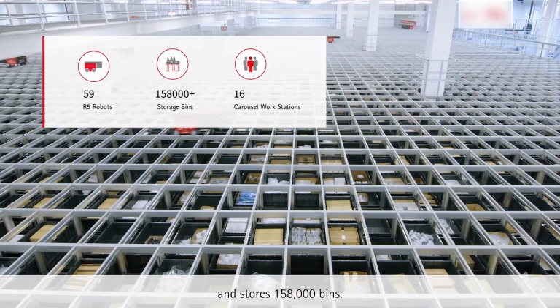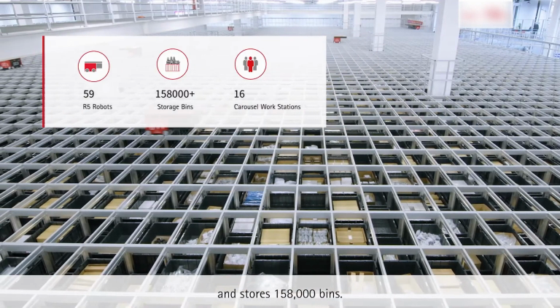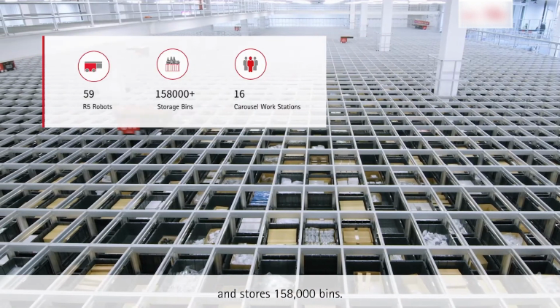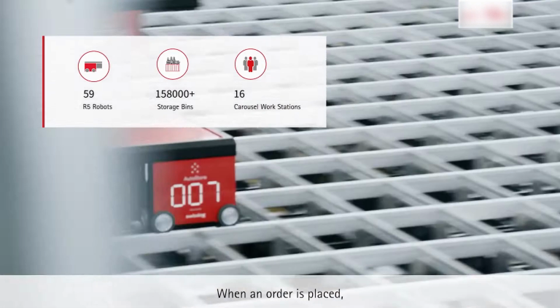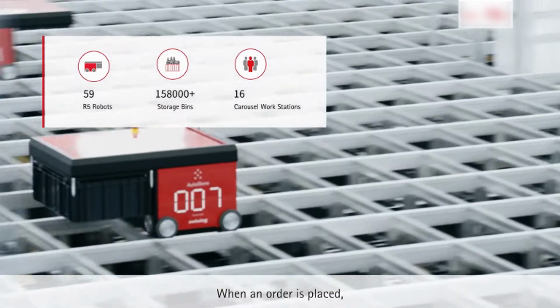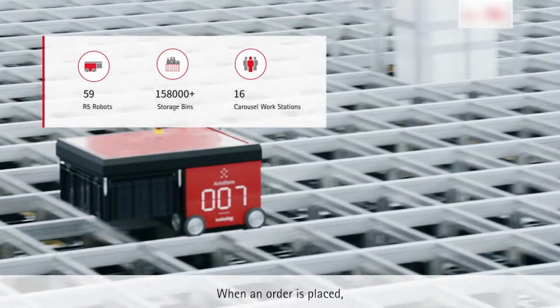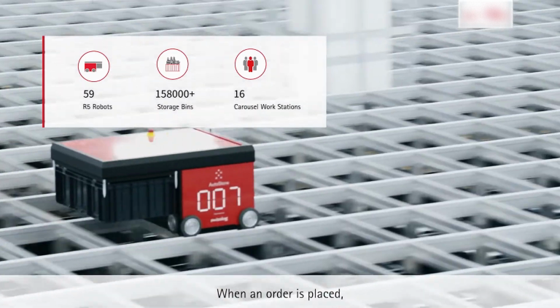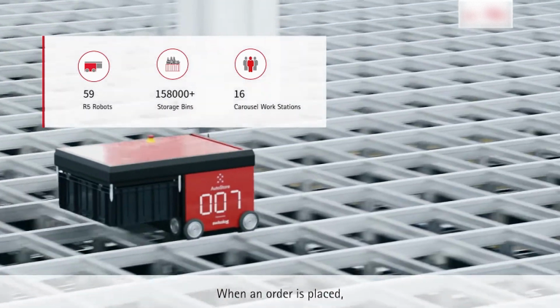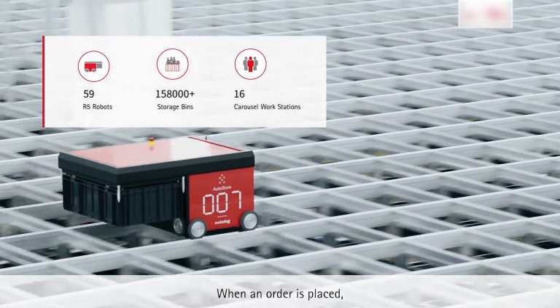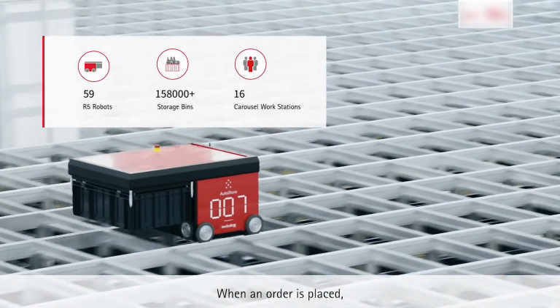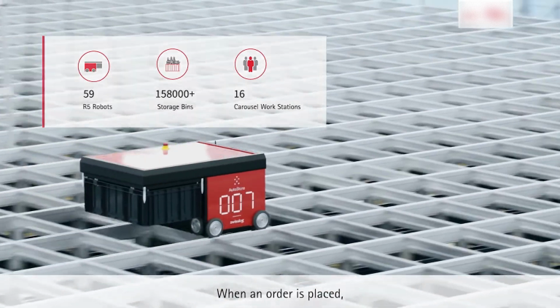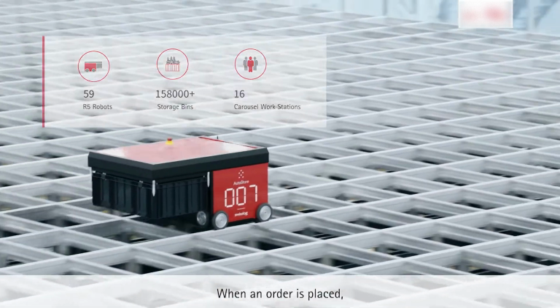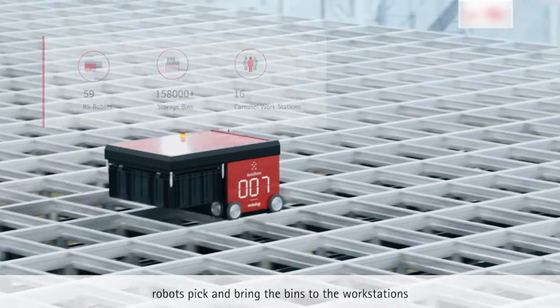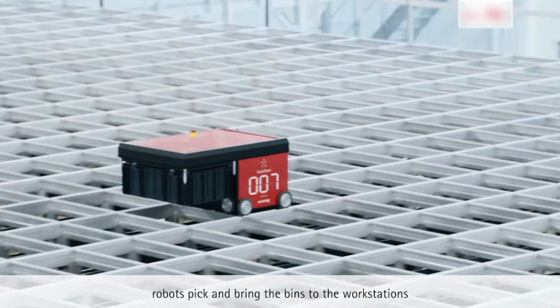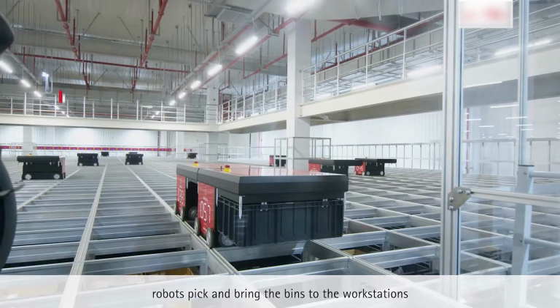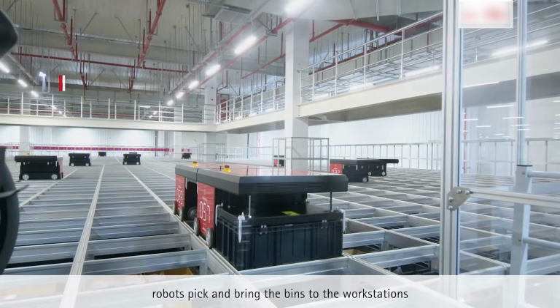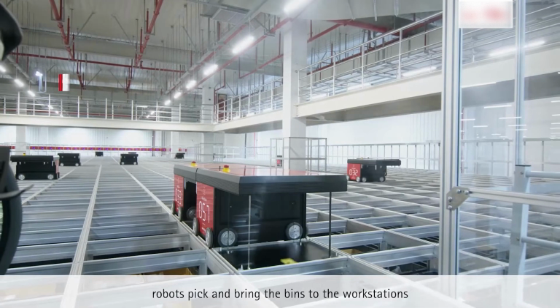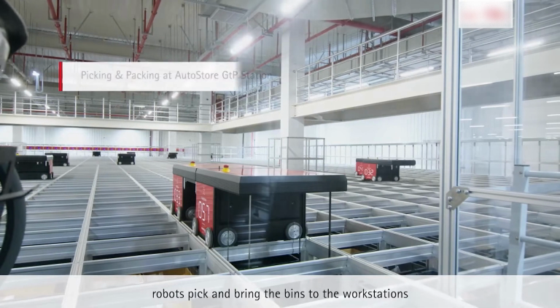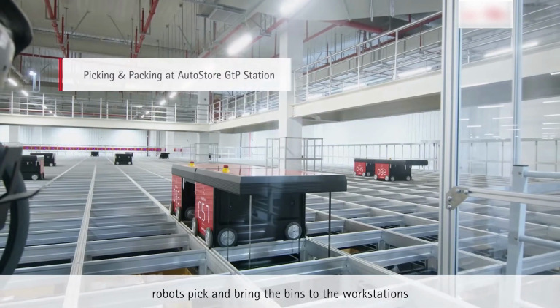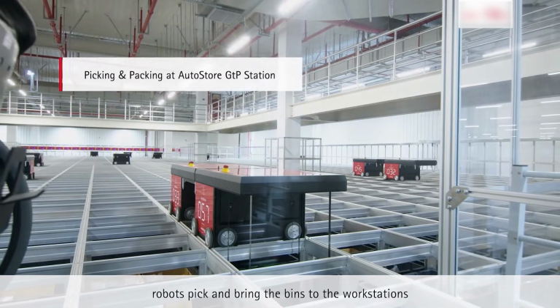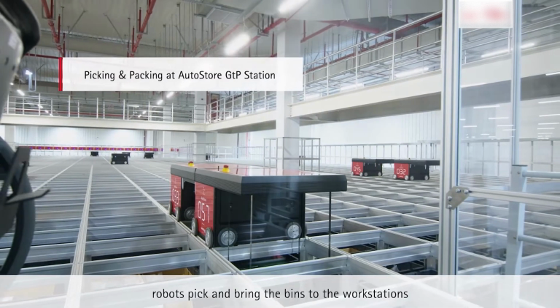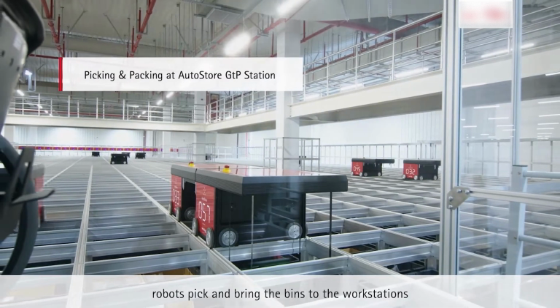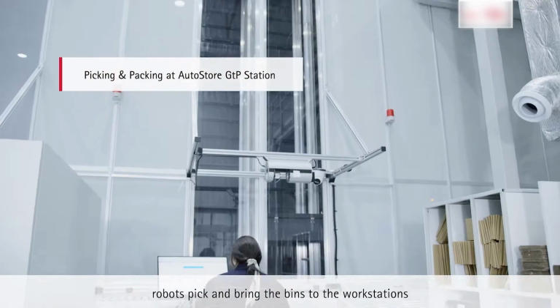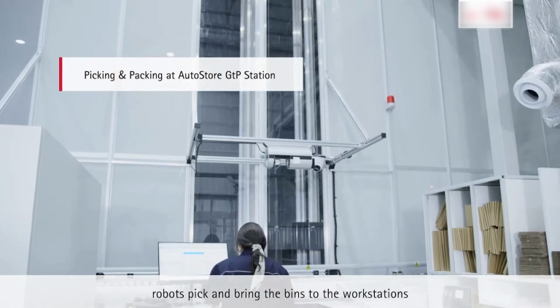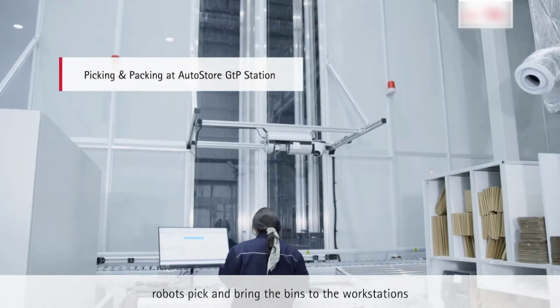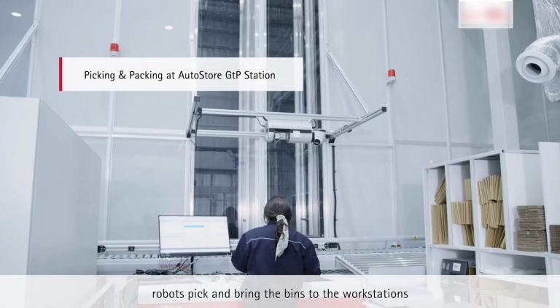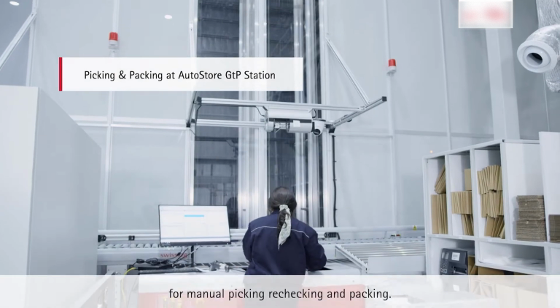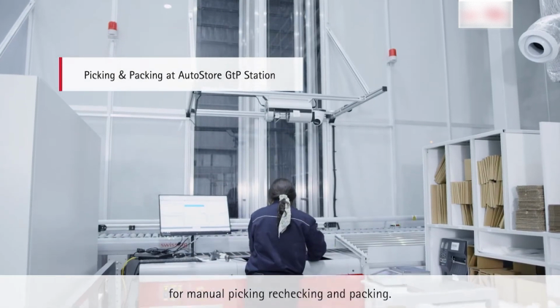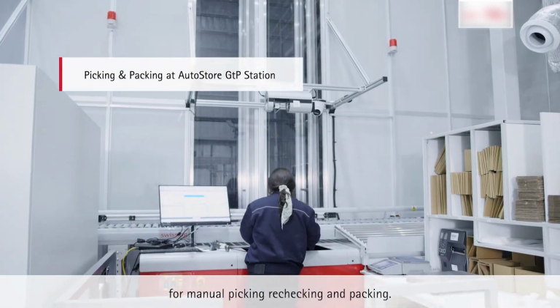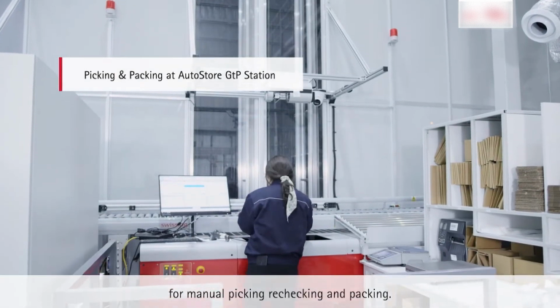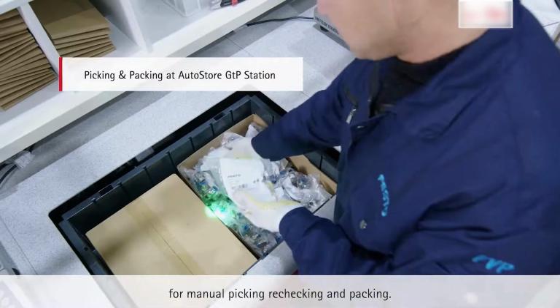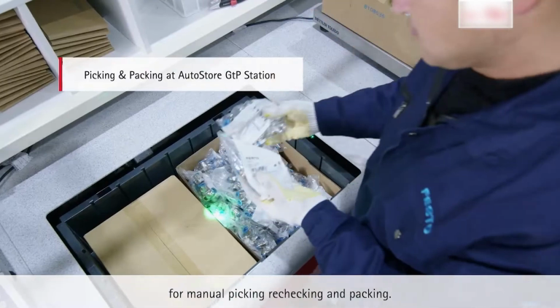When an order is placed, robots pick and bring the bins to the workstations for manual picking, rechecking, and packing.